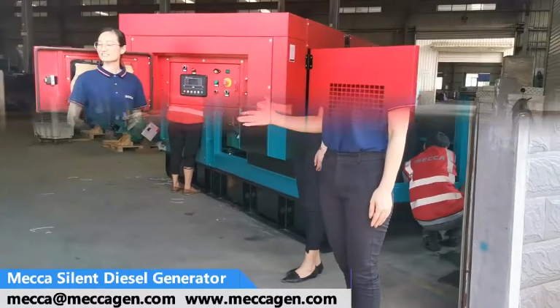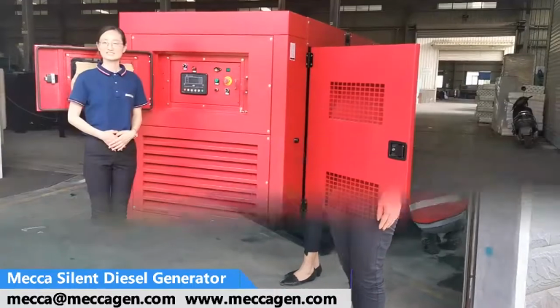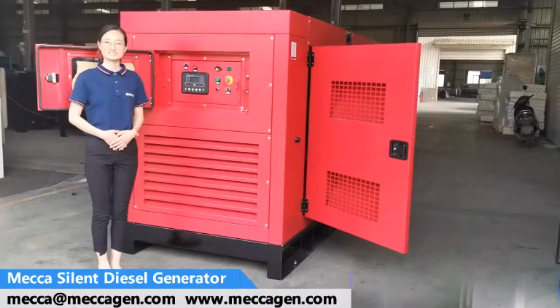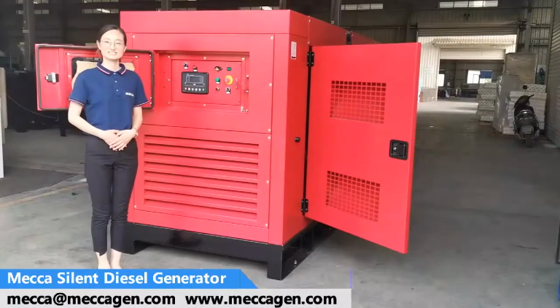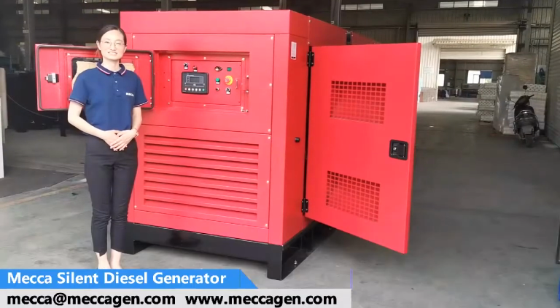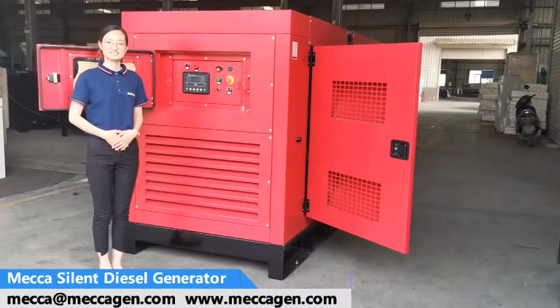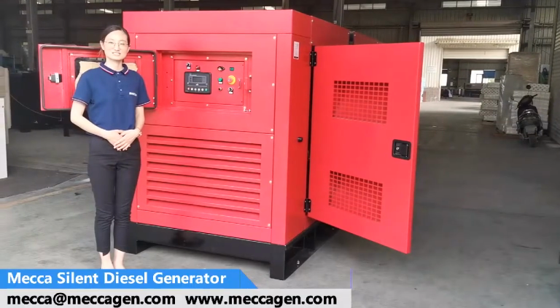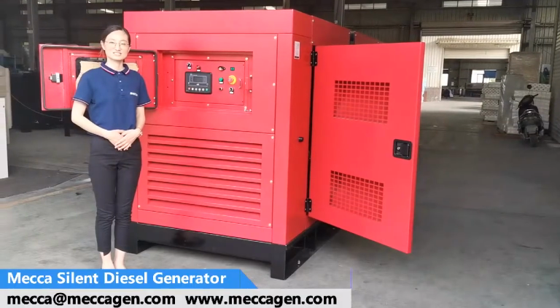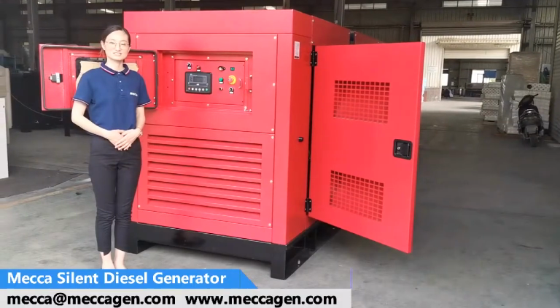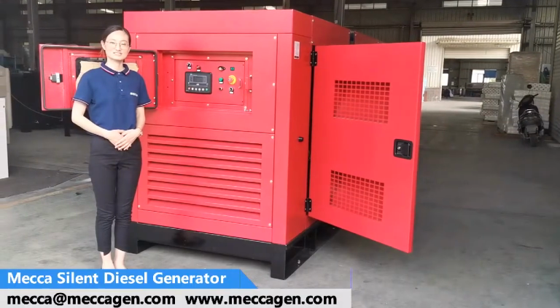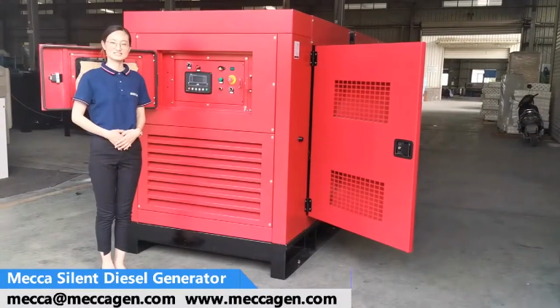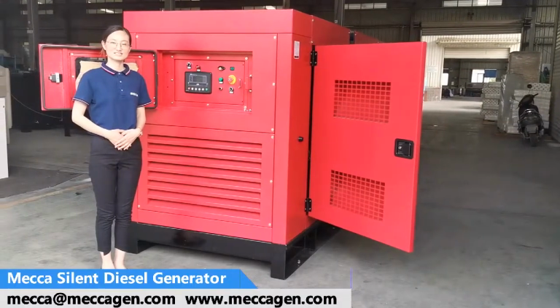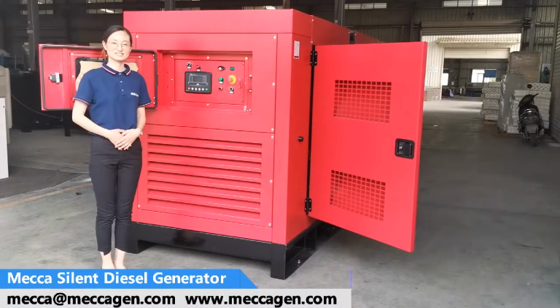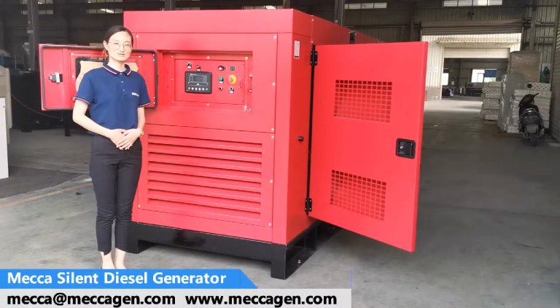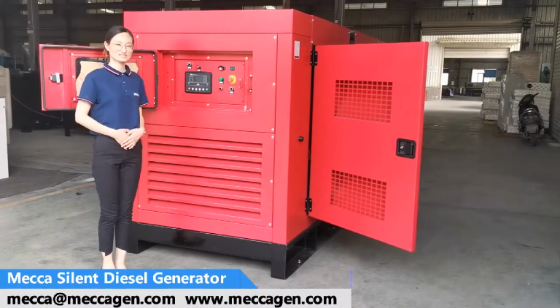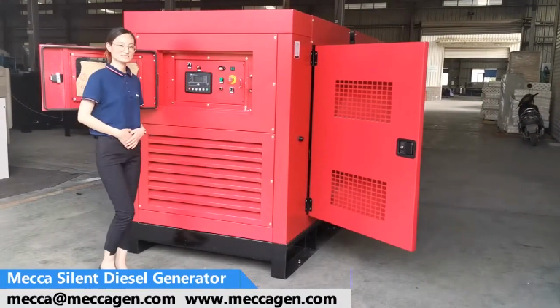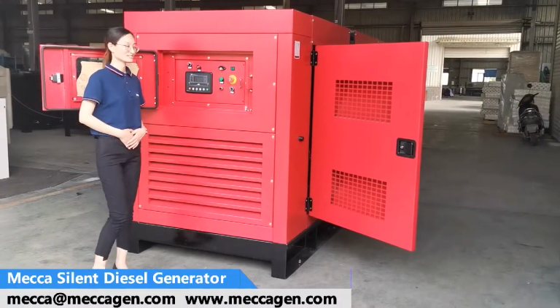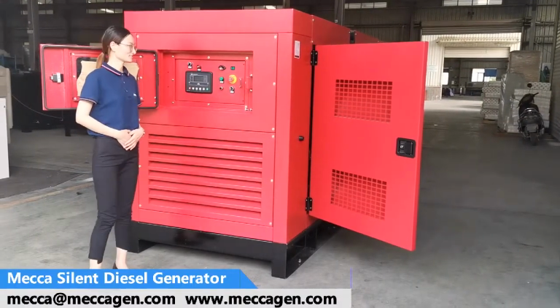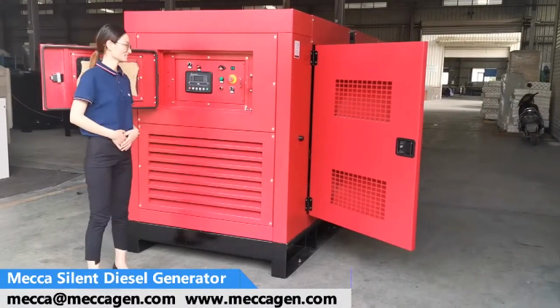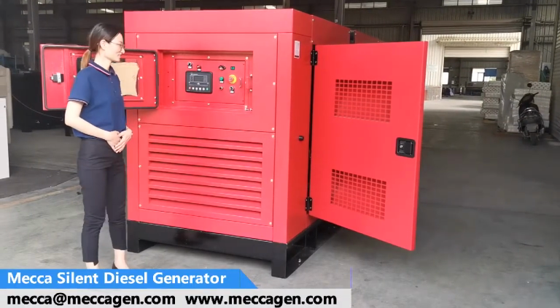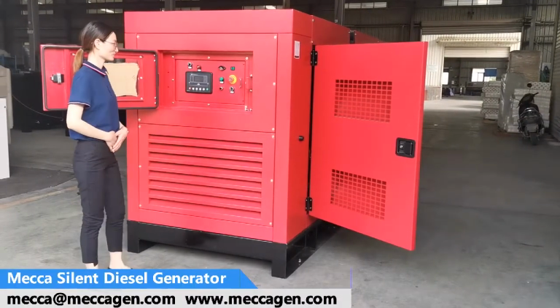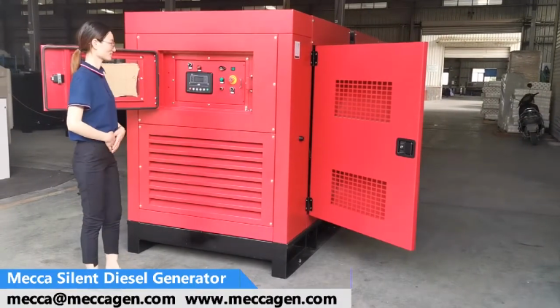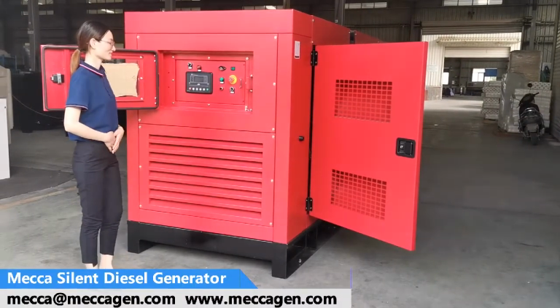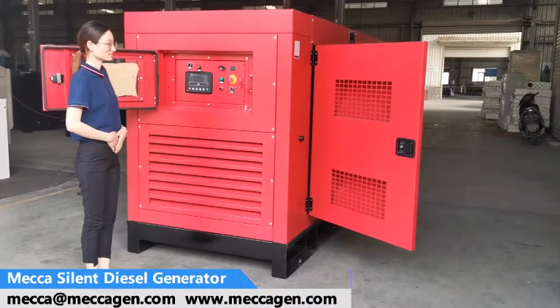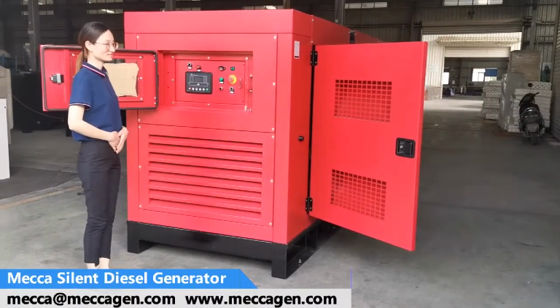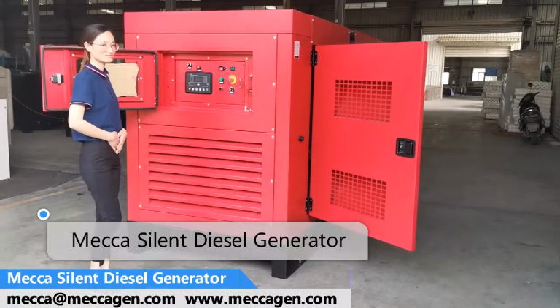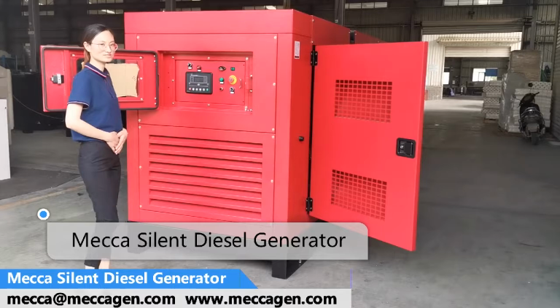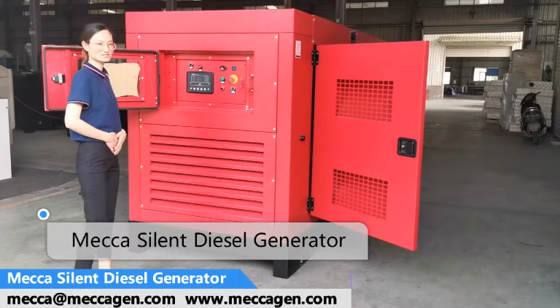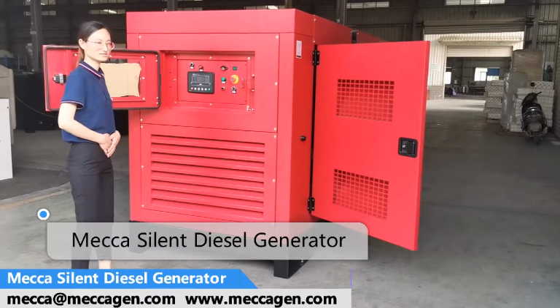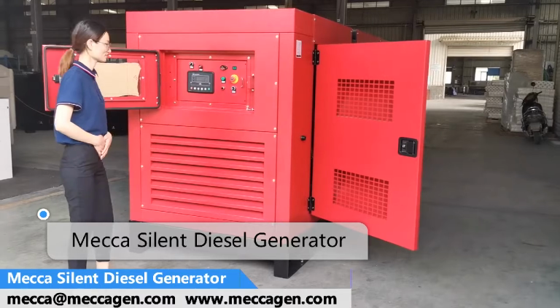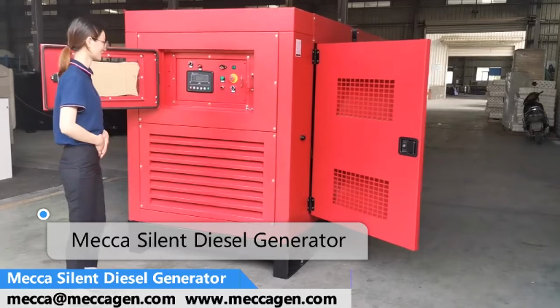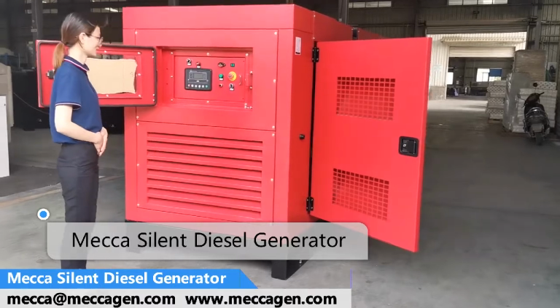Hello, this is JJ from Mechapower. Today we are going to introduce the silent laser generator from Mechapower.